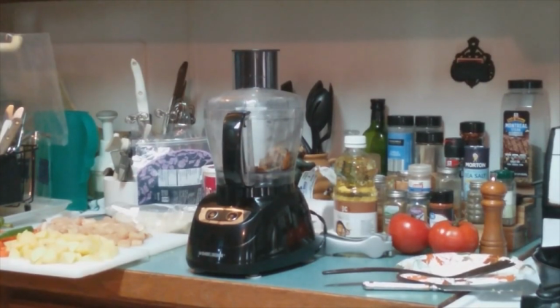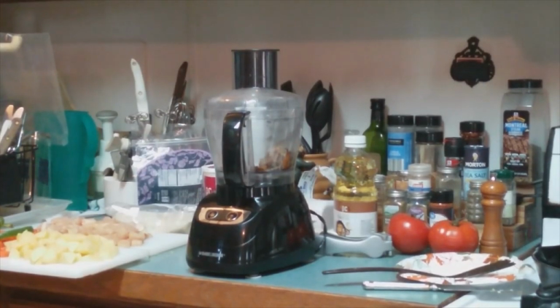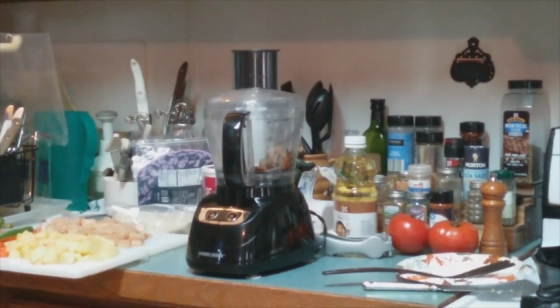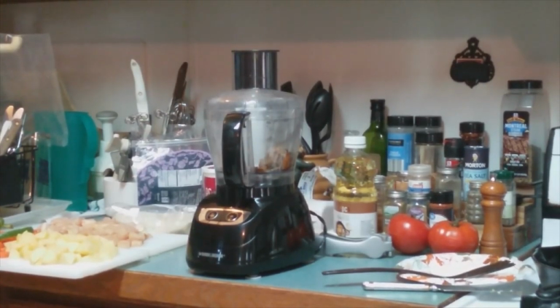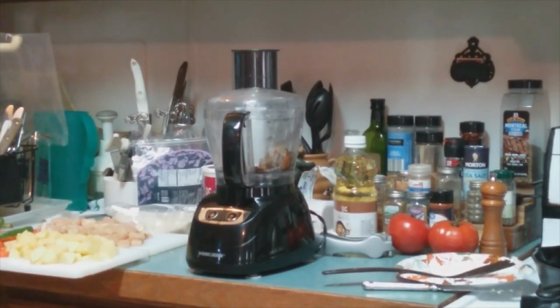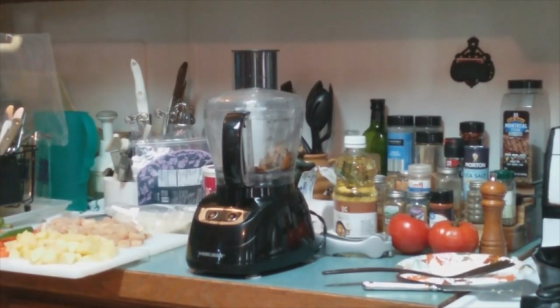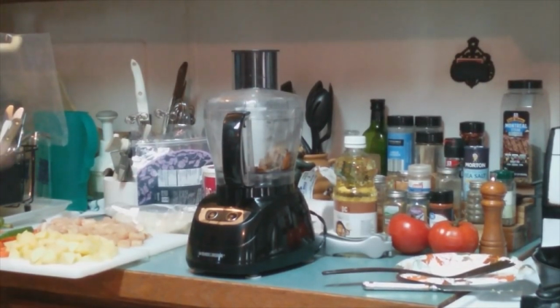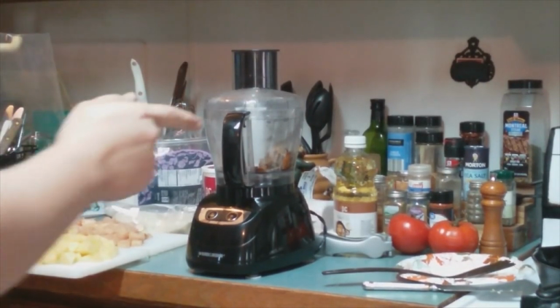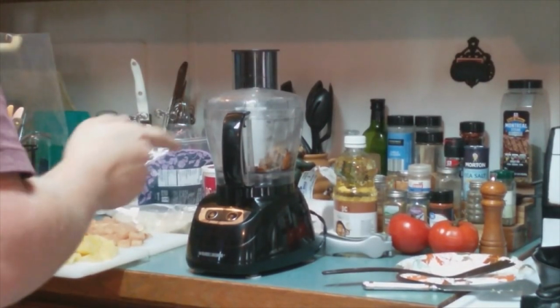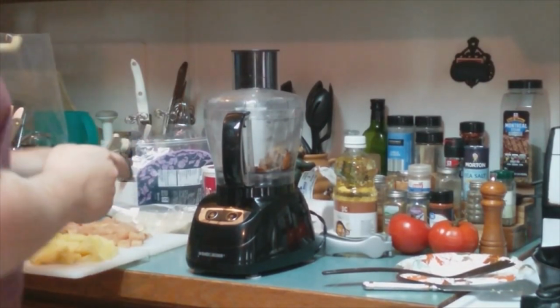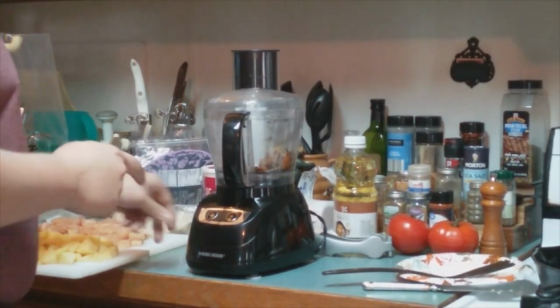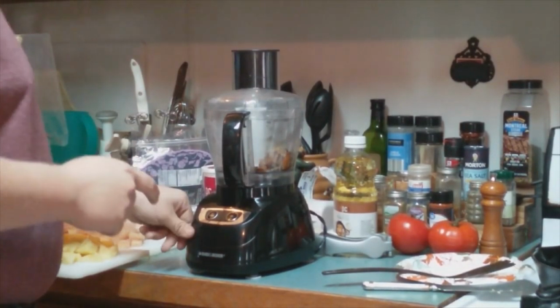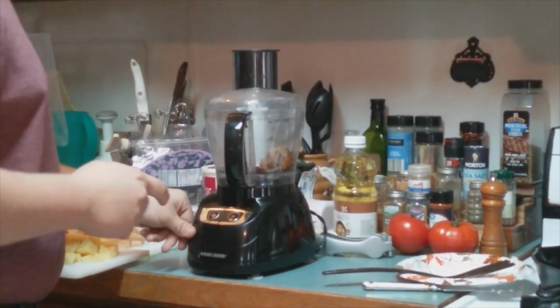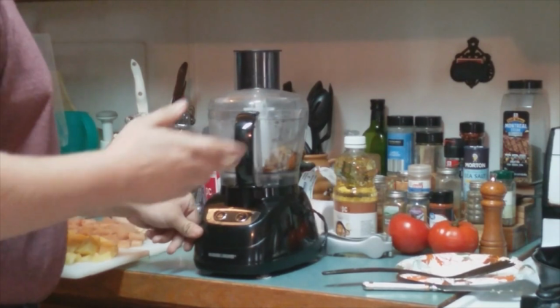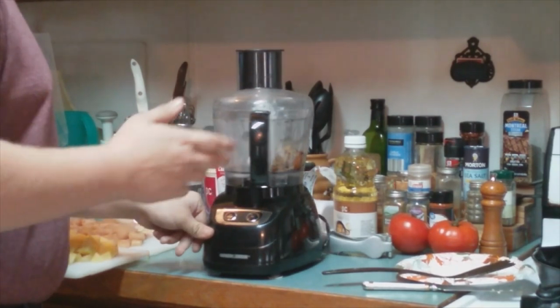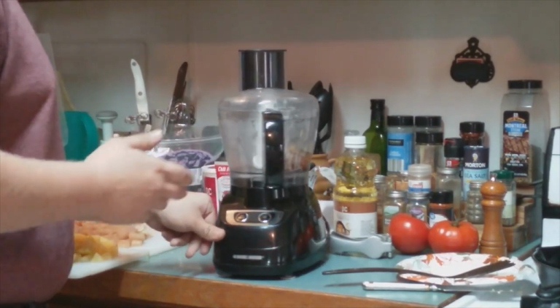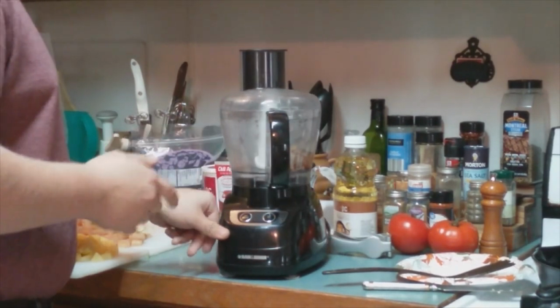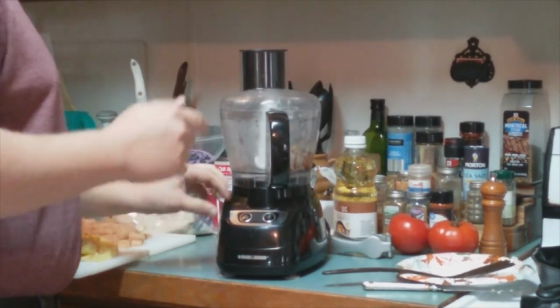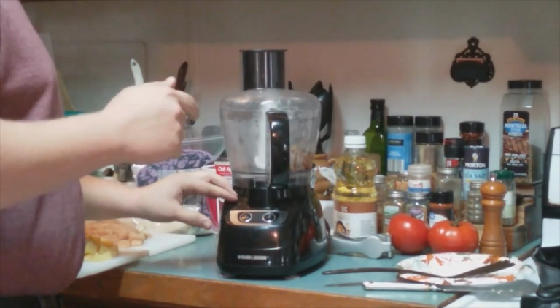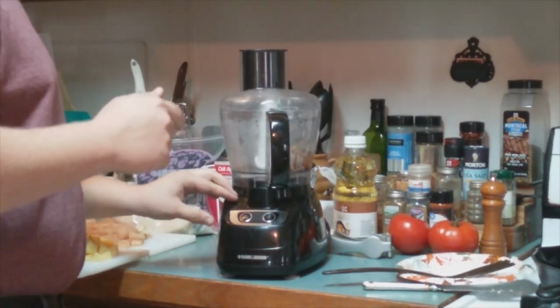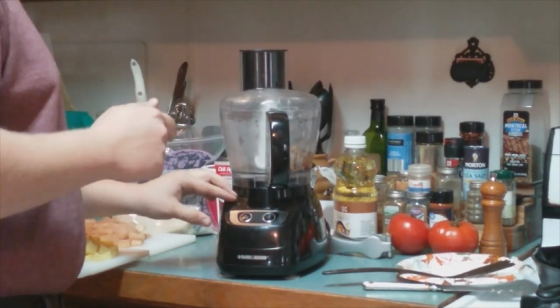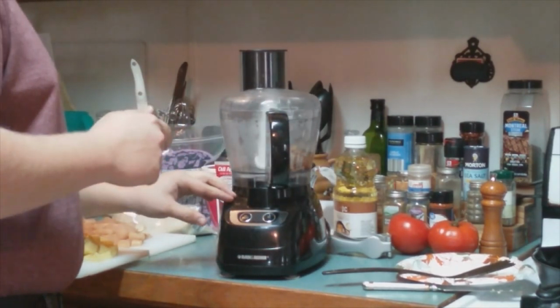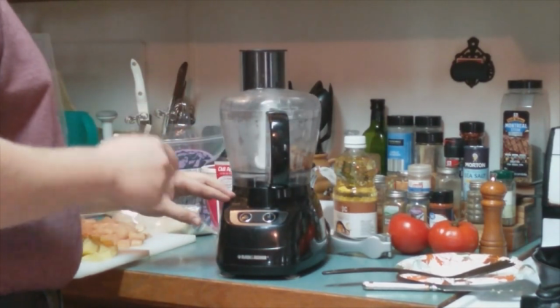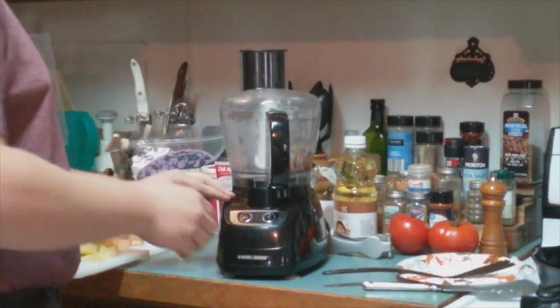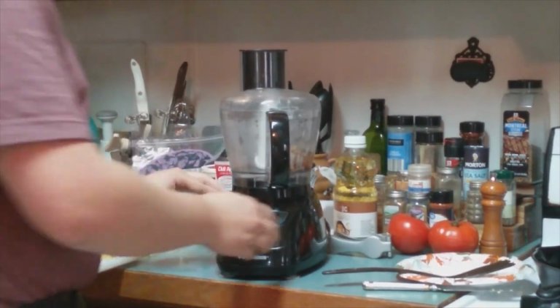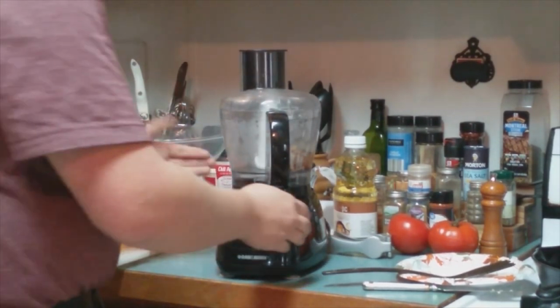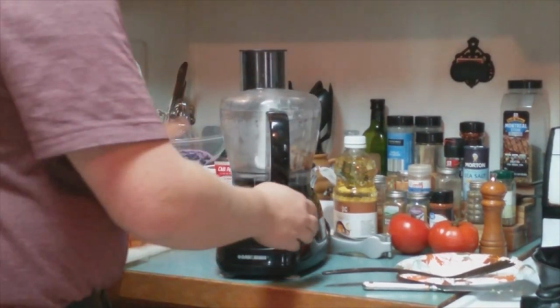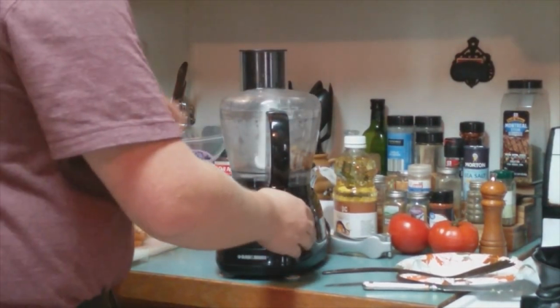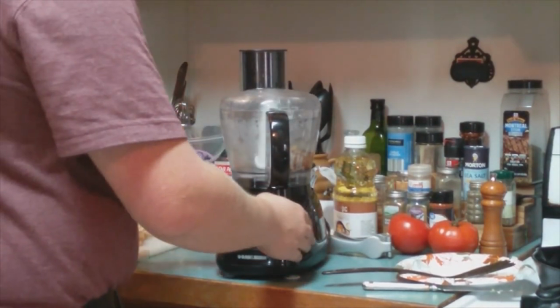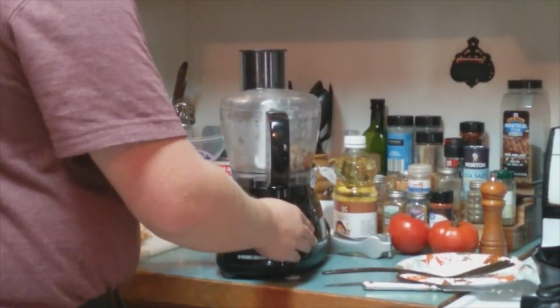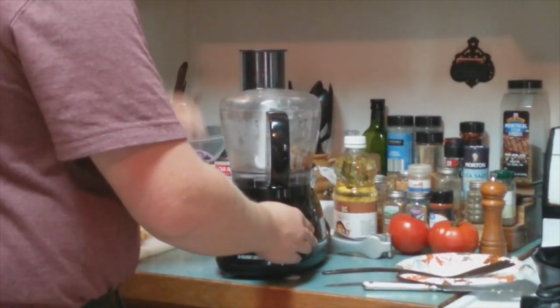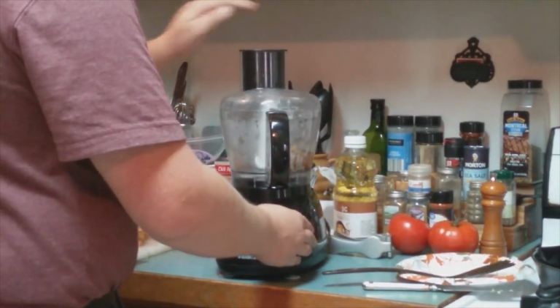Next, take the mixture of onion and other things, put it in the food processor, and process it.